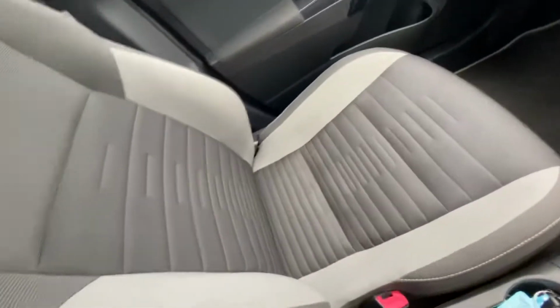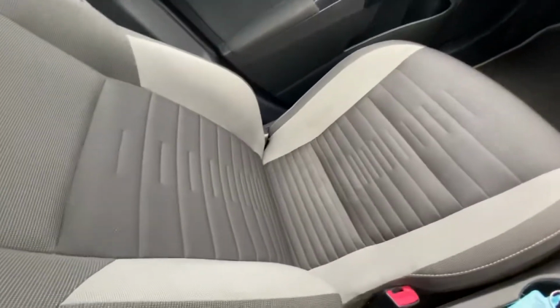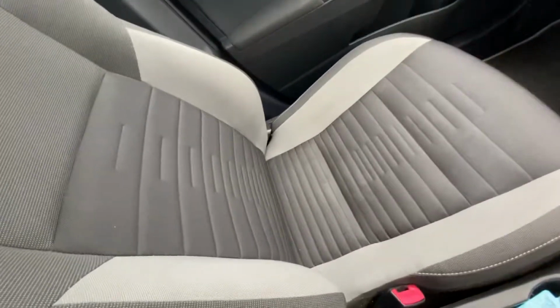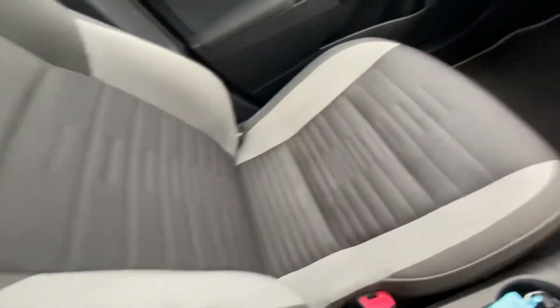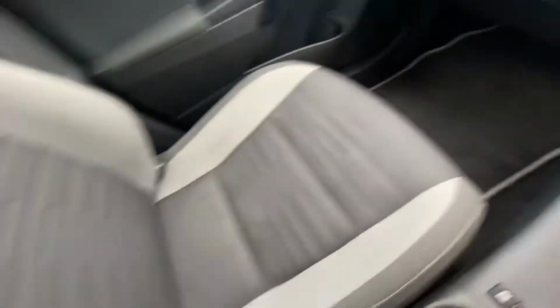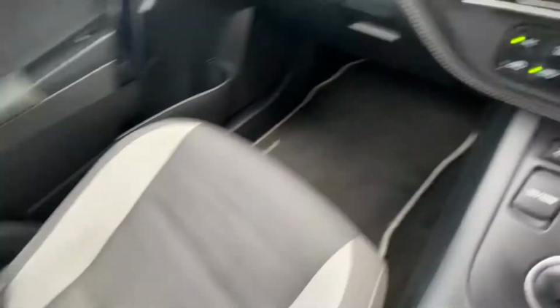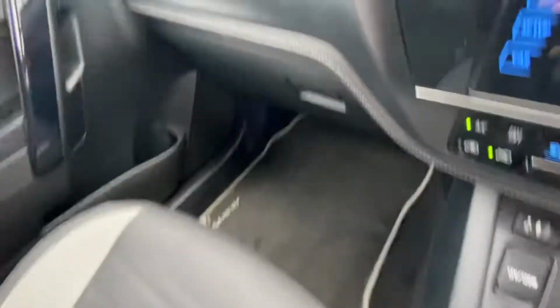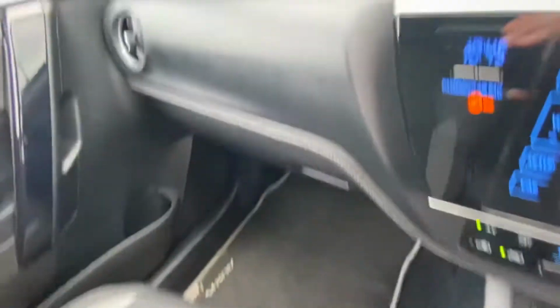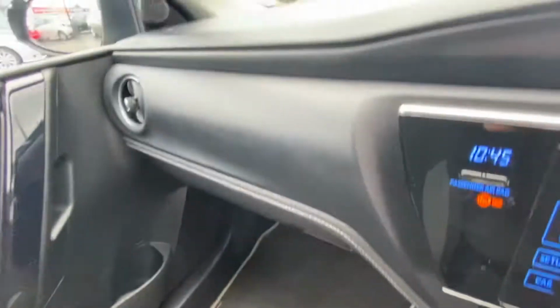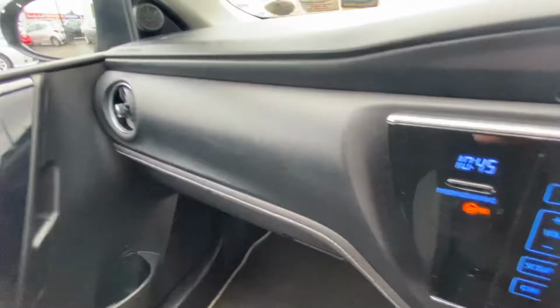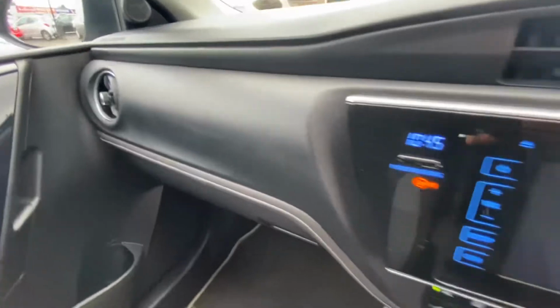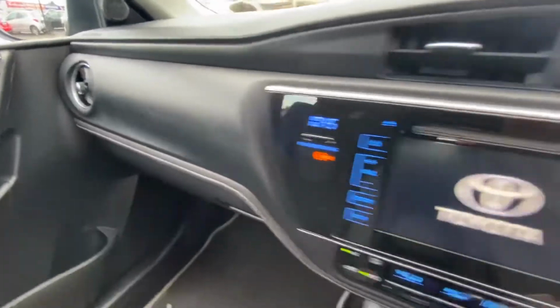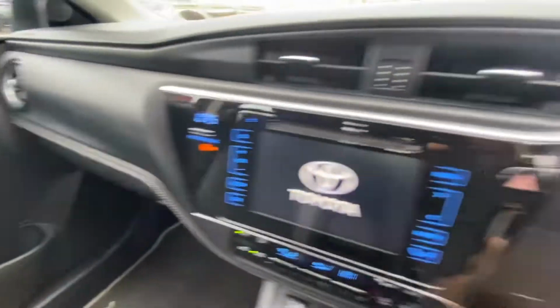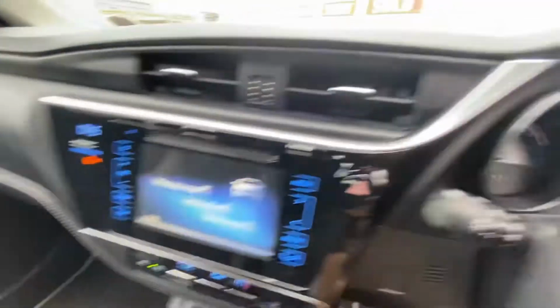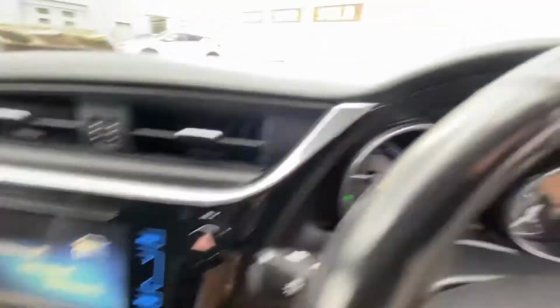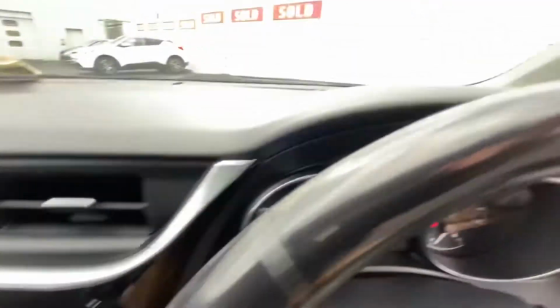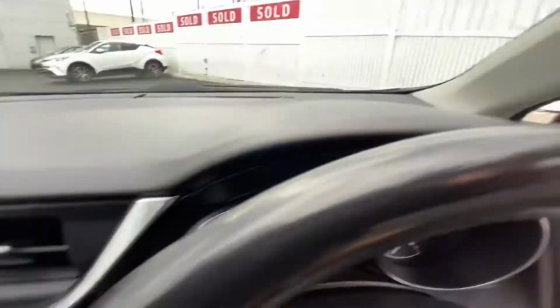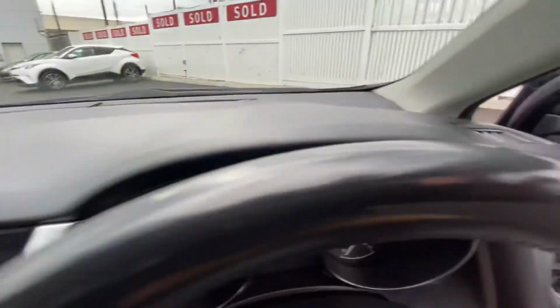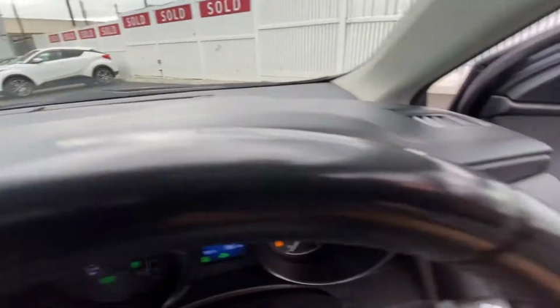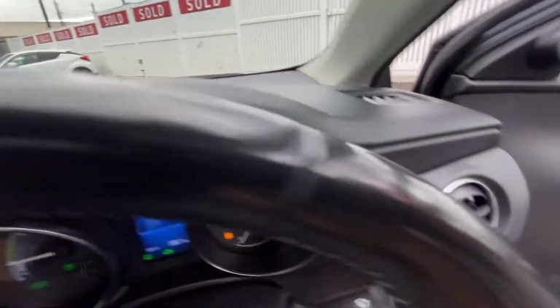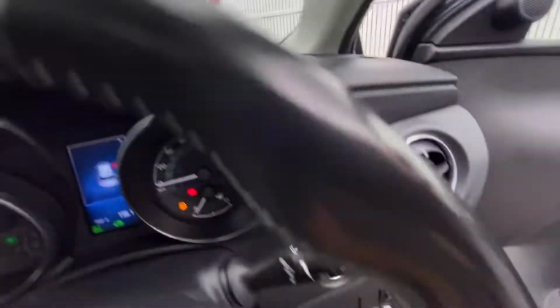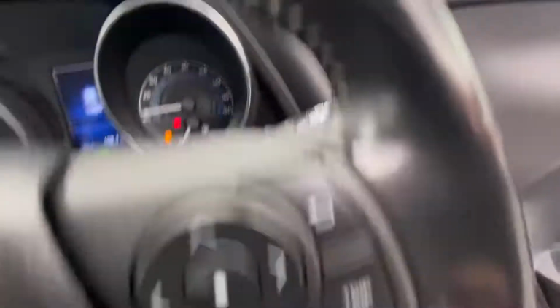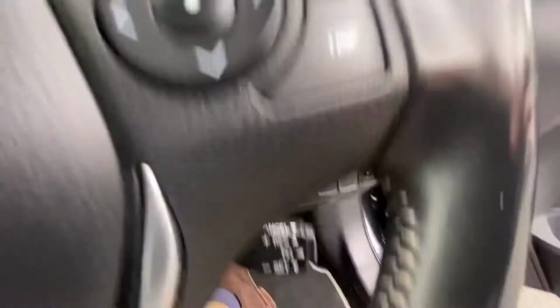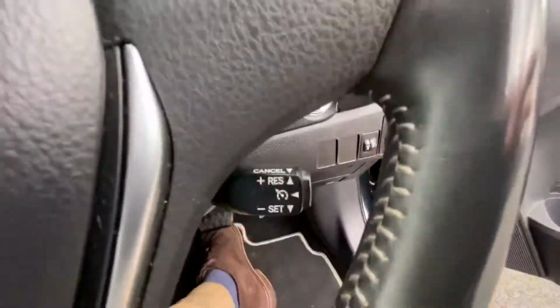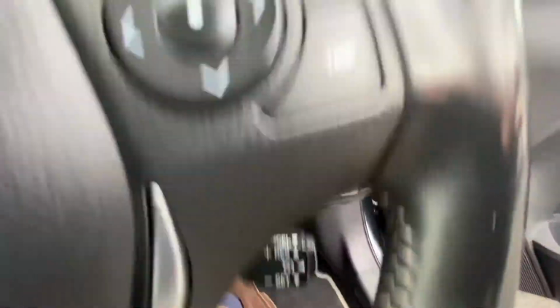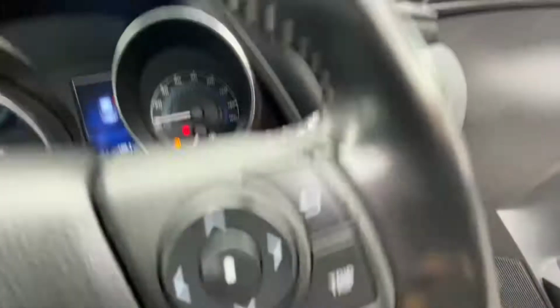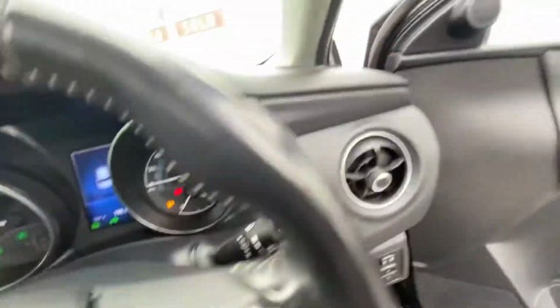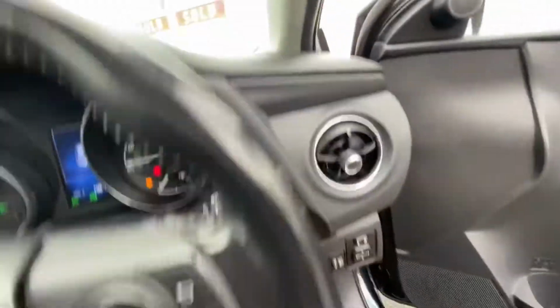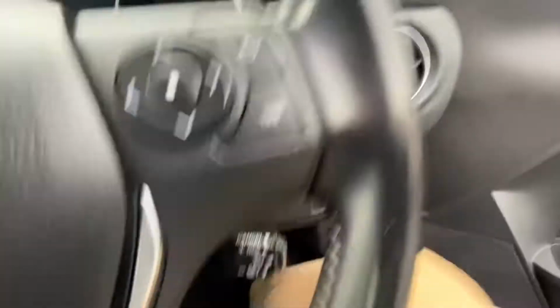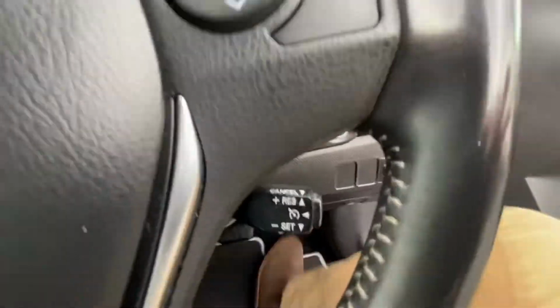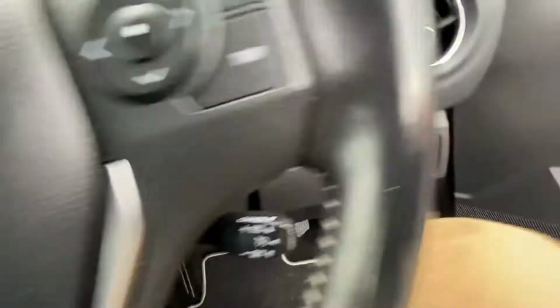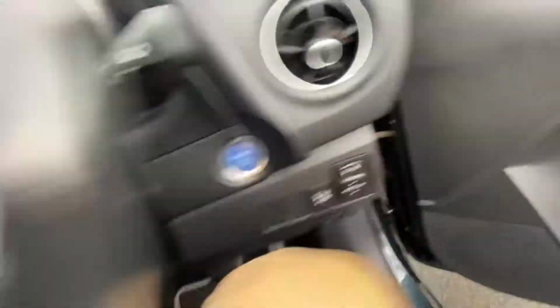Condition is fantastic throughout. There's no wear on the steering wheel — it's a leather steering wheel — and the car also features cruise control.